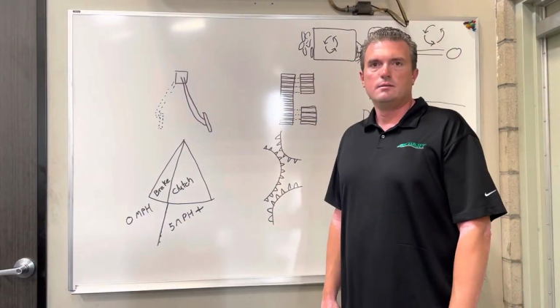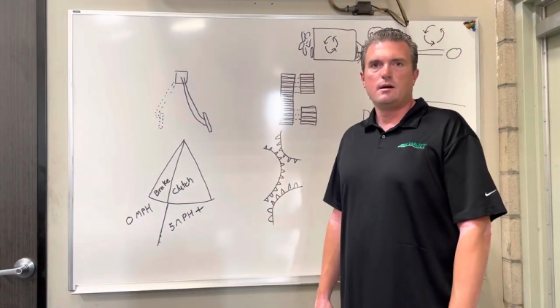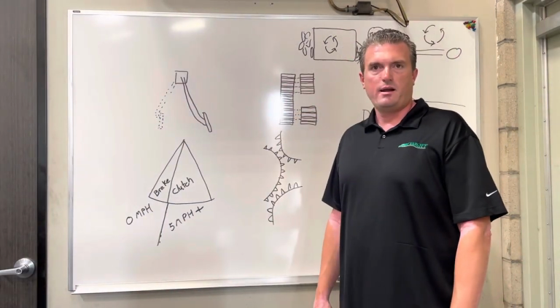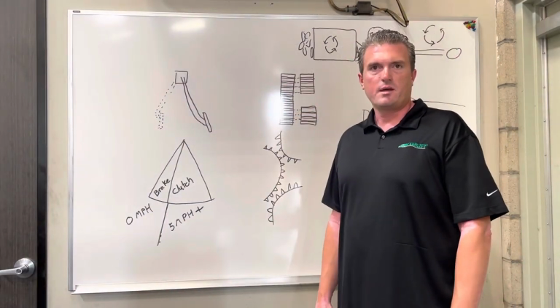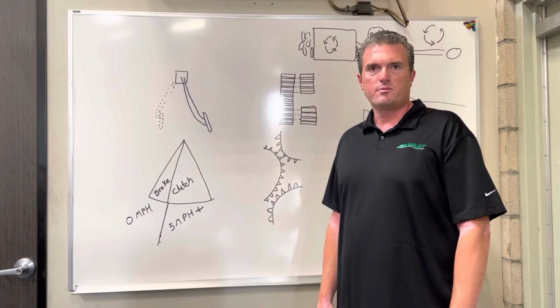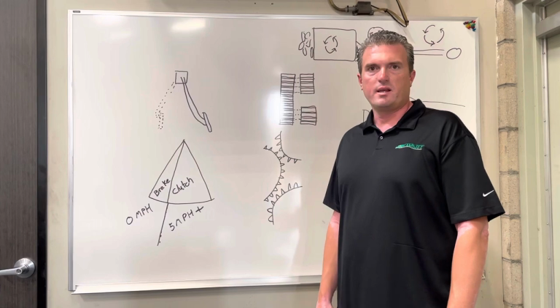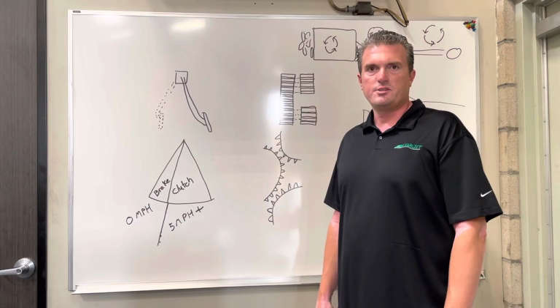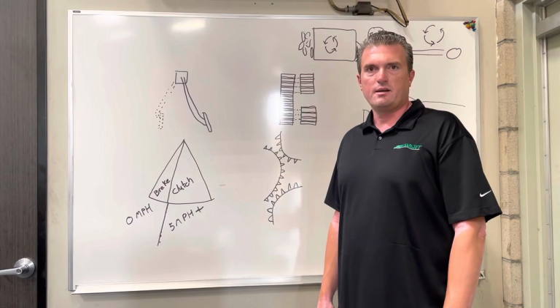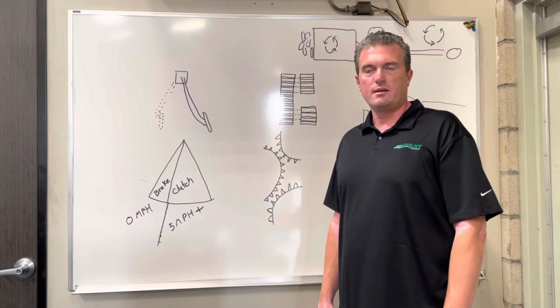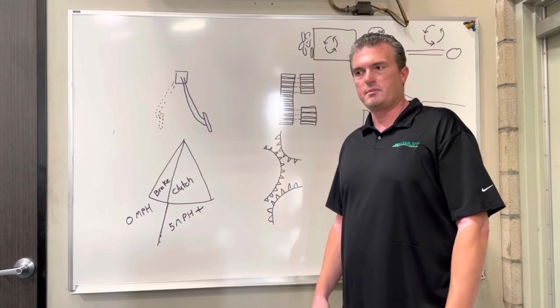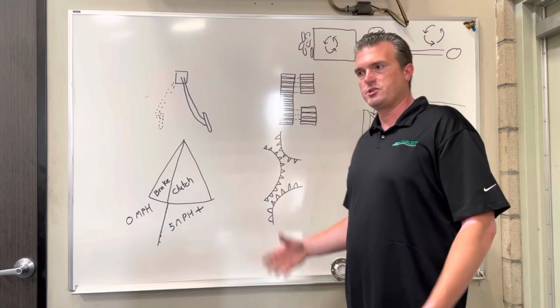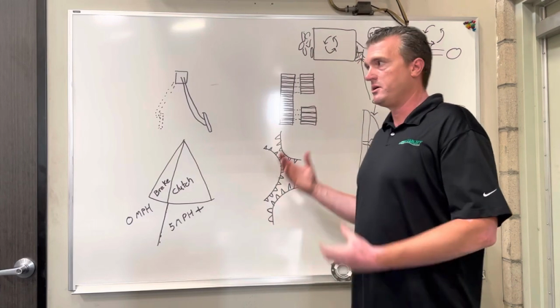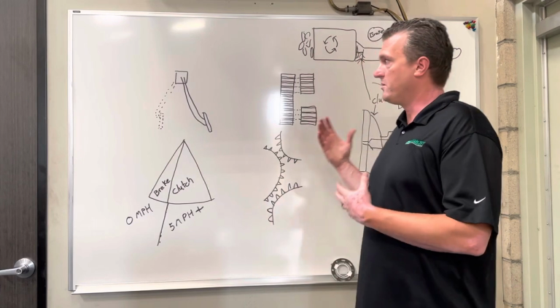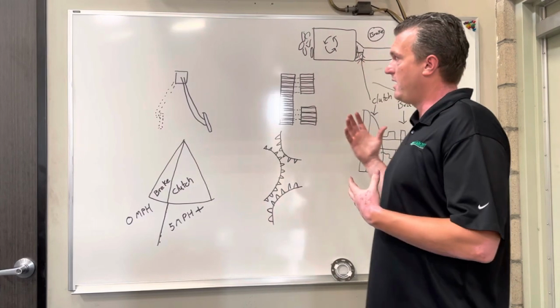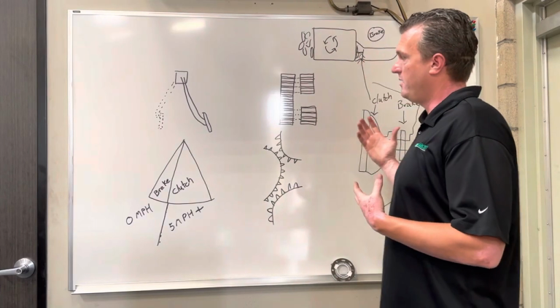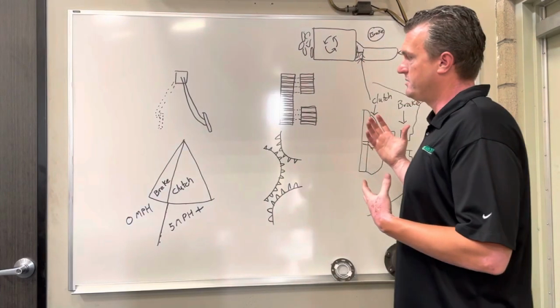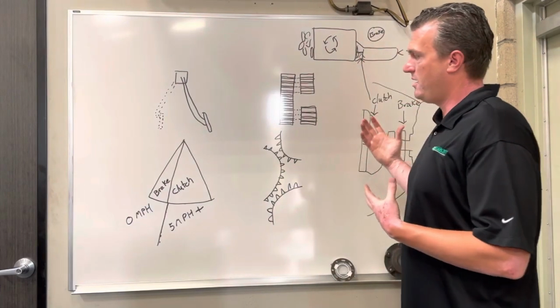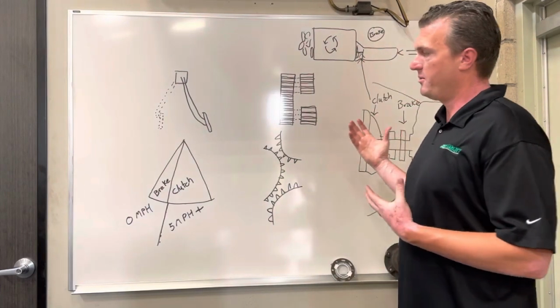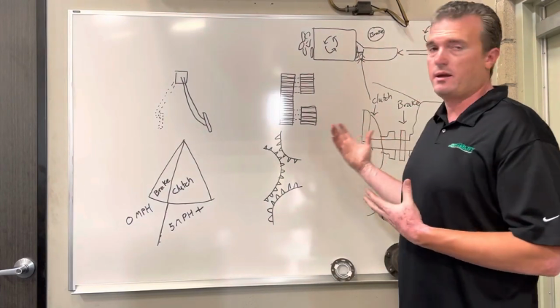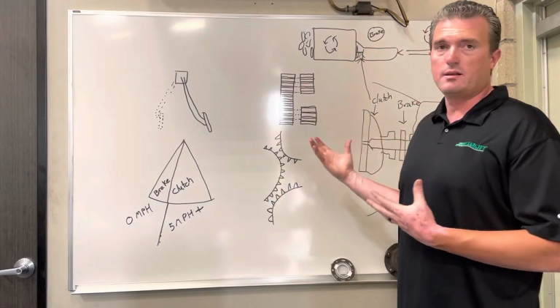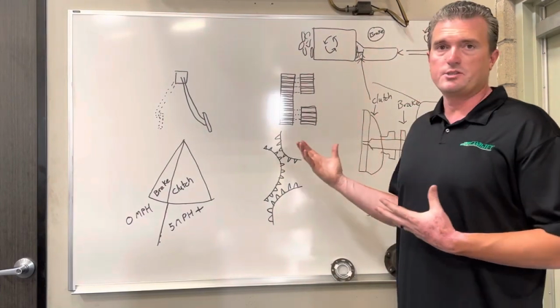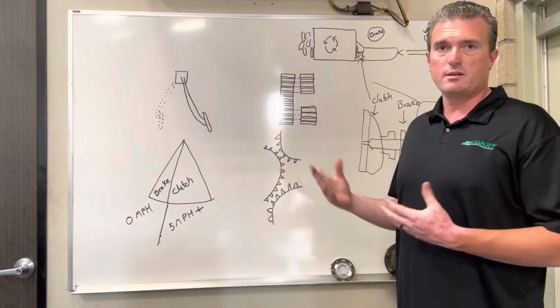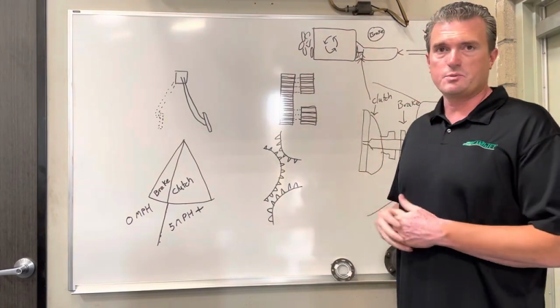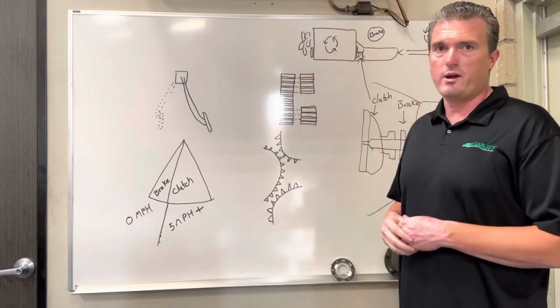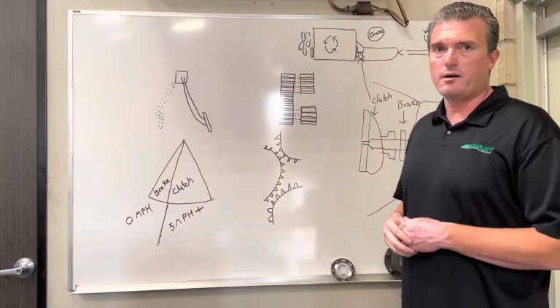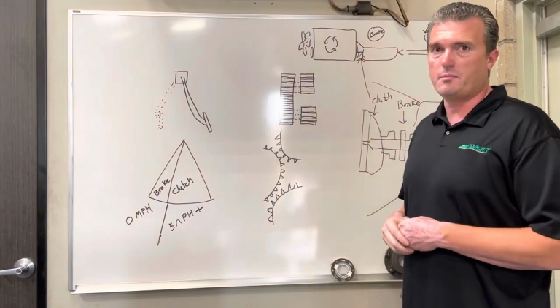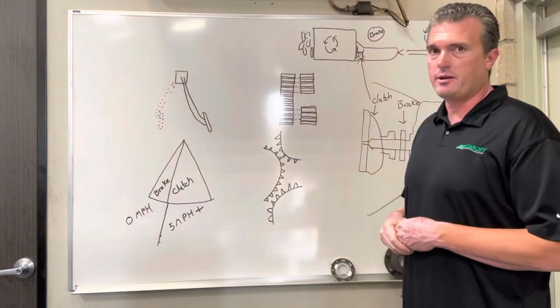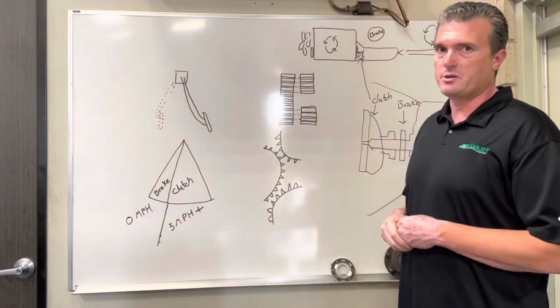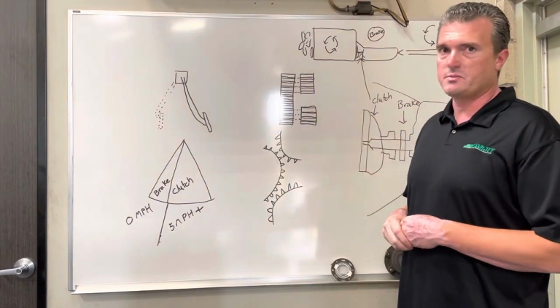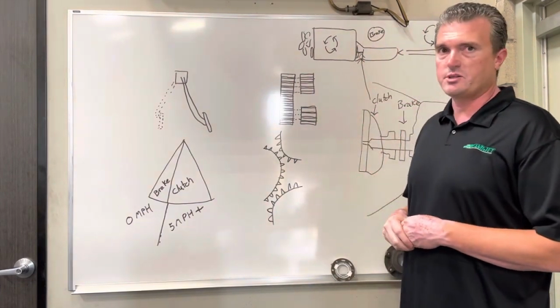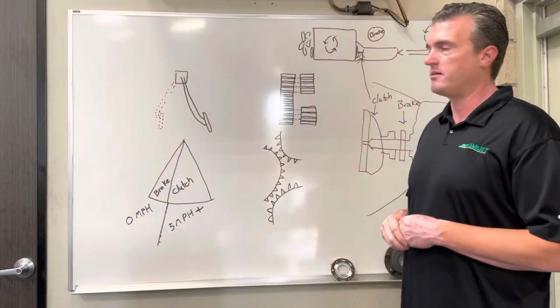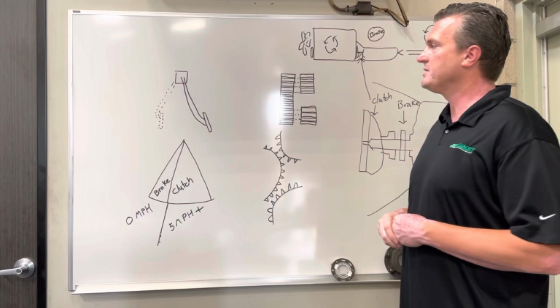Hi, I'm Kevin from LandJet and I'm going to show you how to operate a clutch and clutch brake on a manual transmission in our fleet.